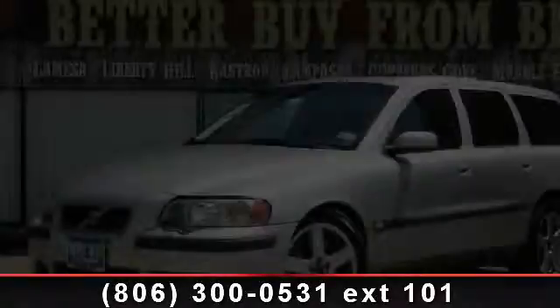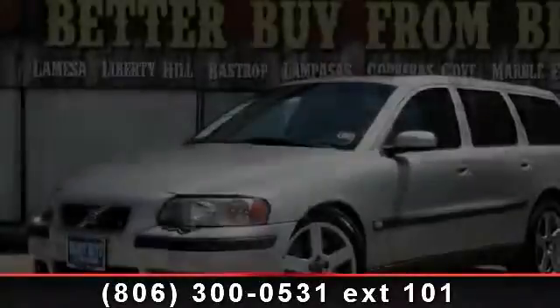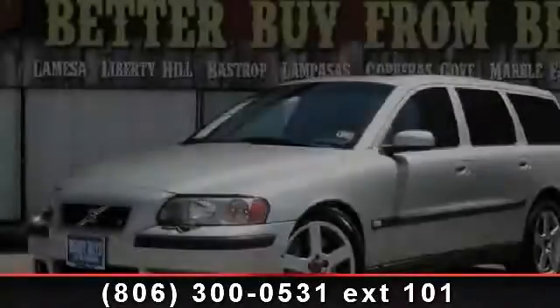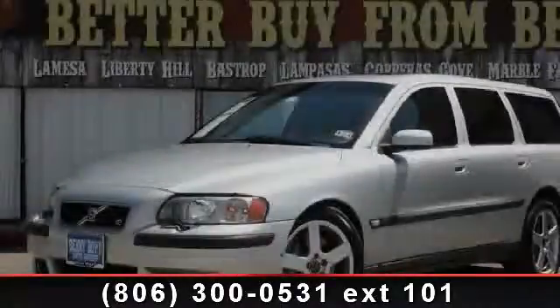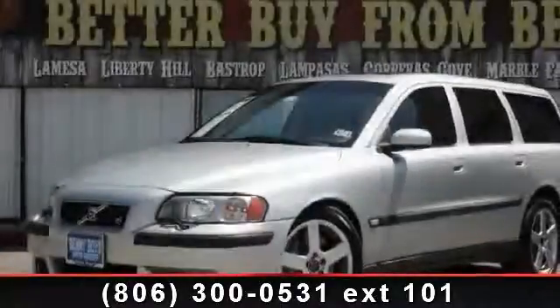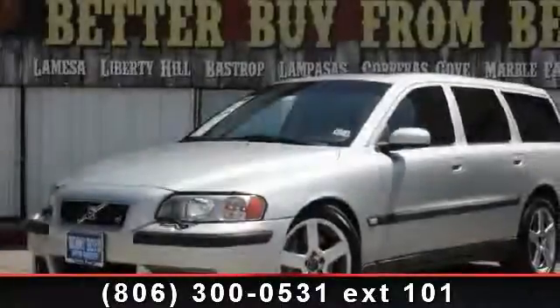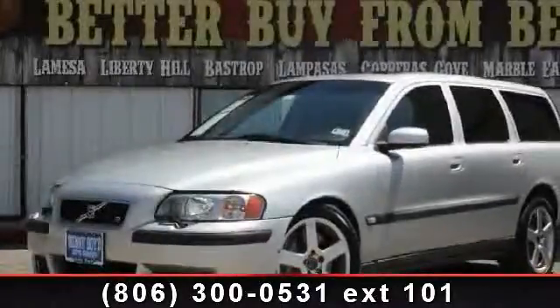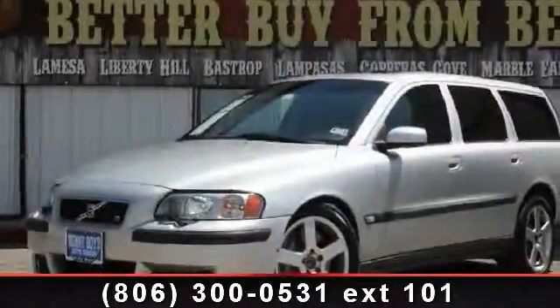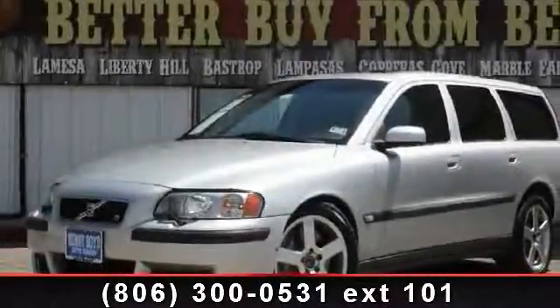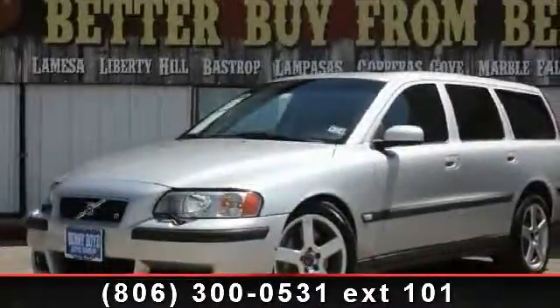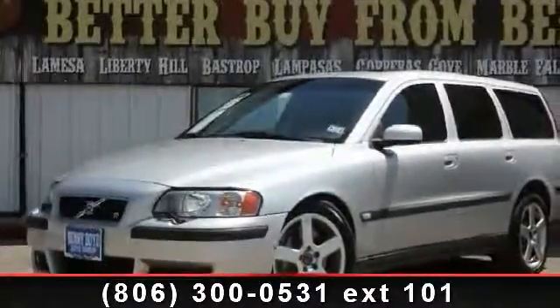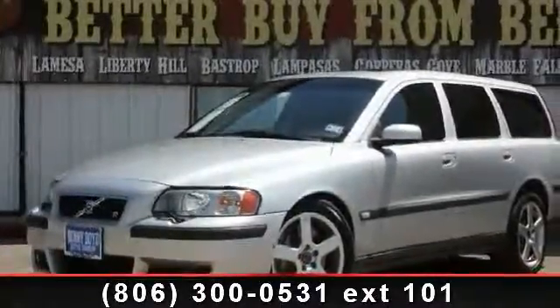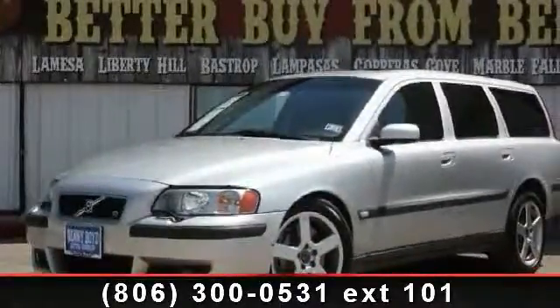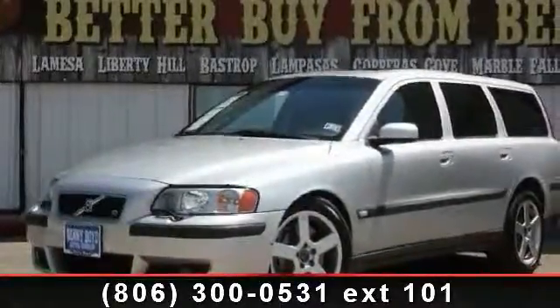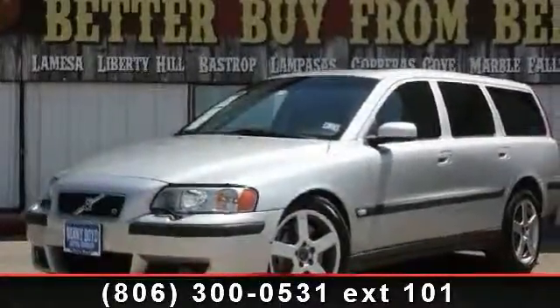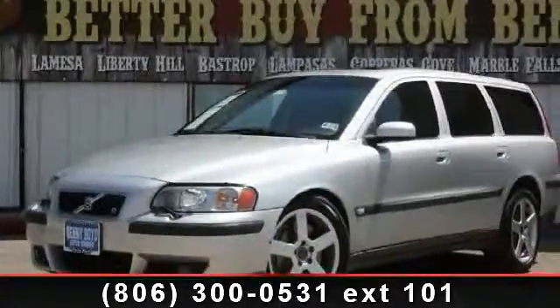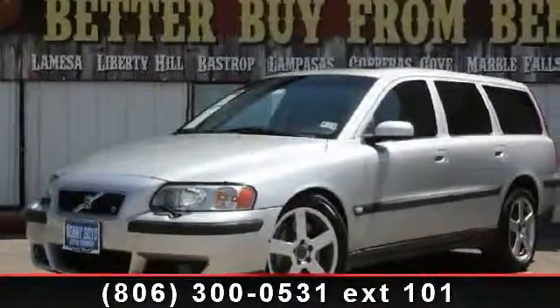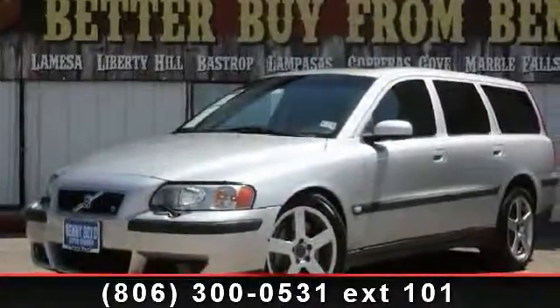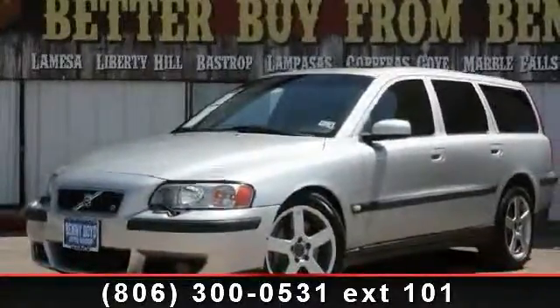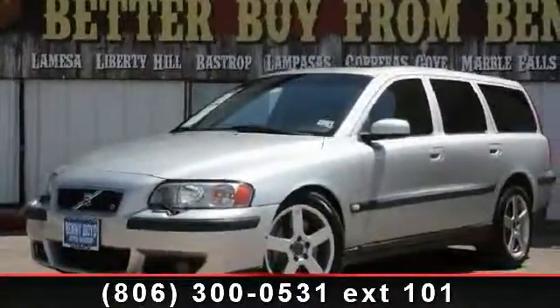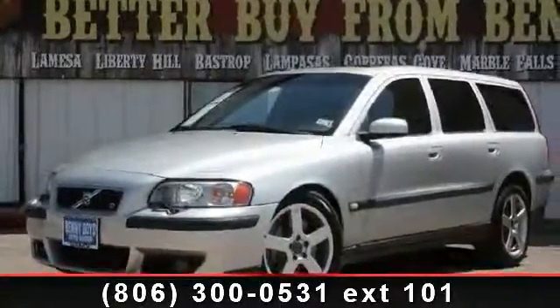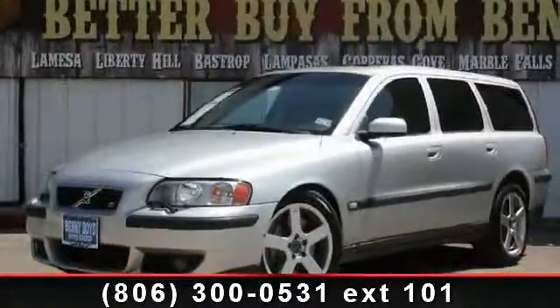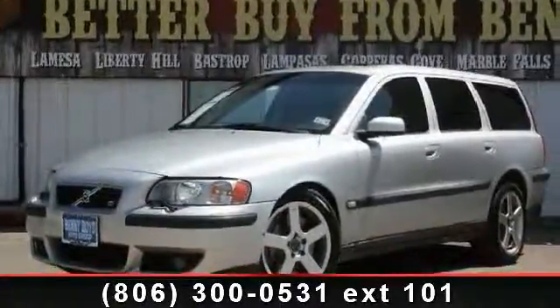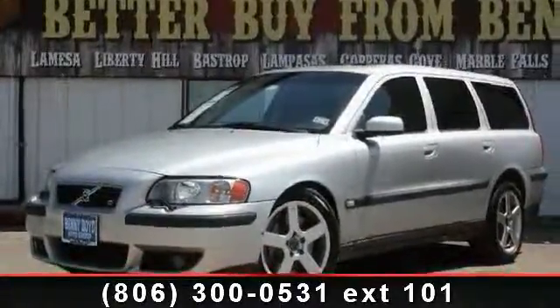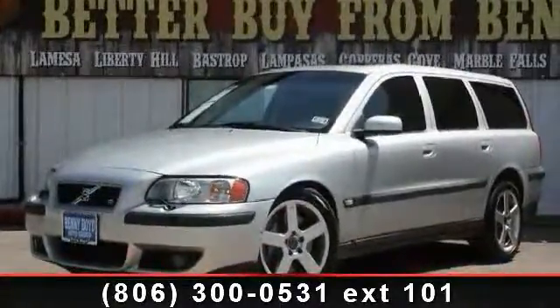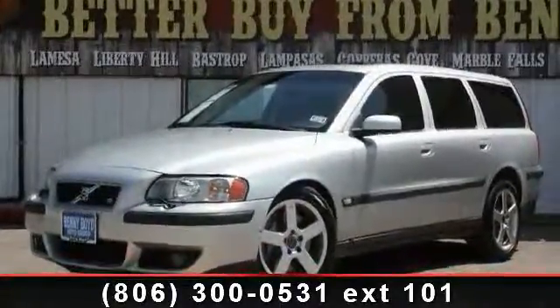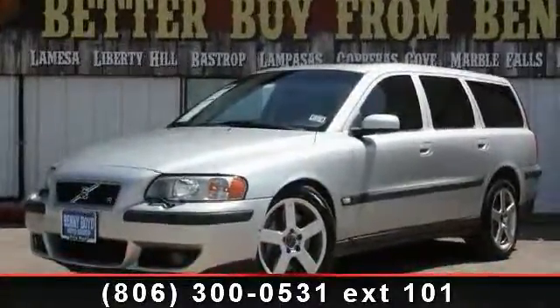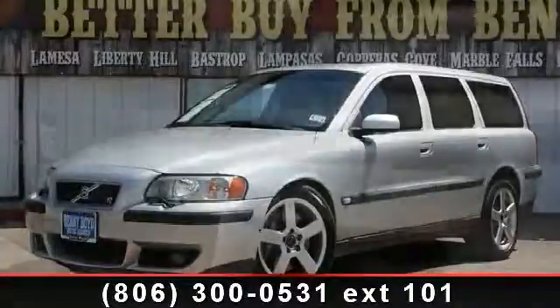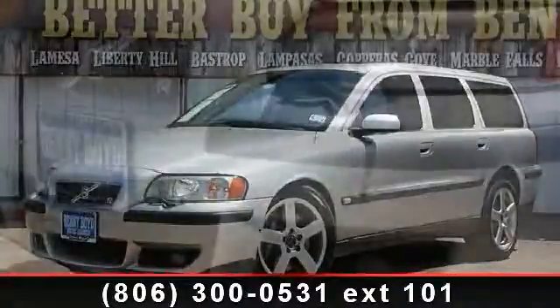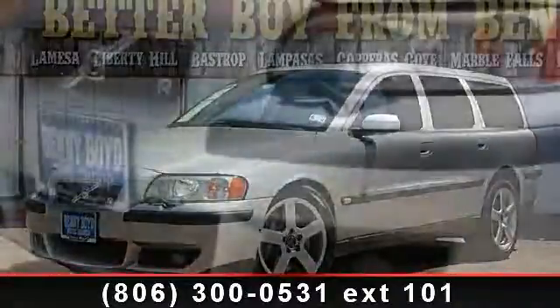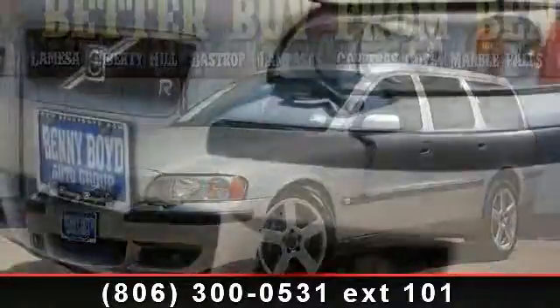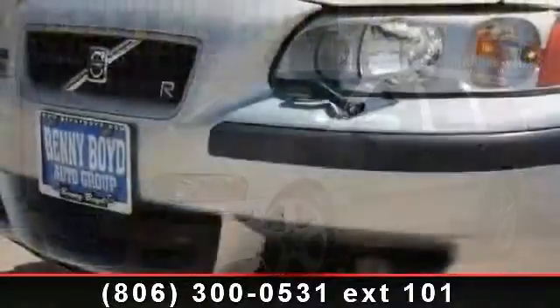Step into the 2004 Volvo V70R. Don't miss this great deal on a luxury vehicle.